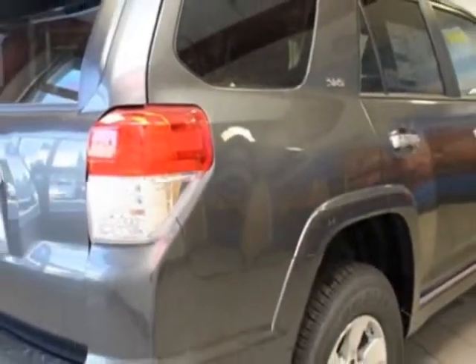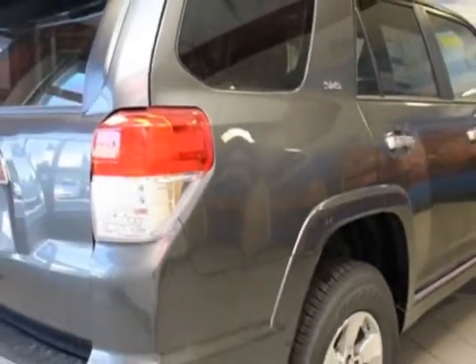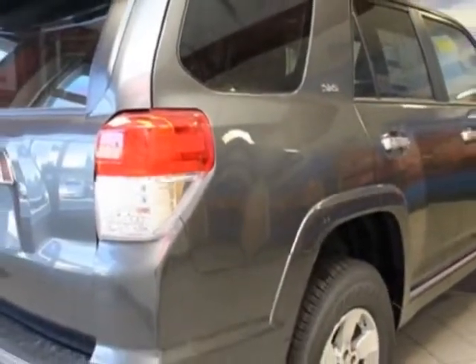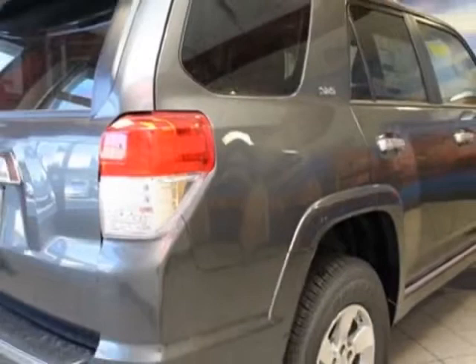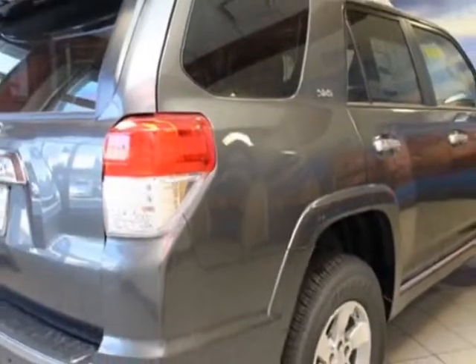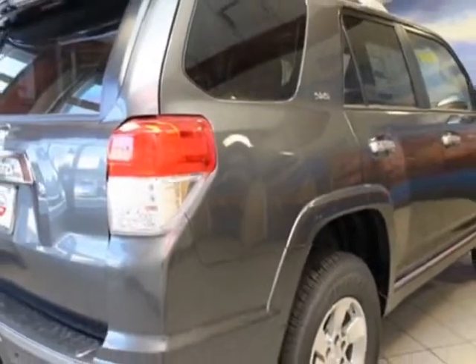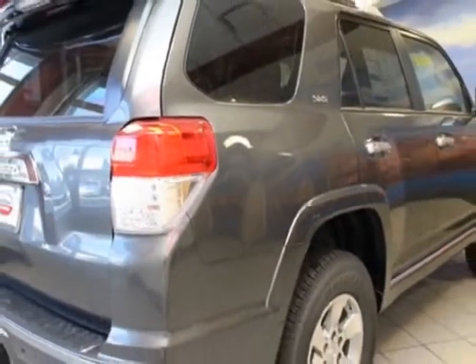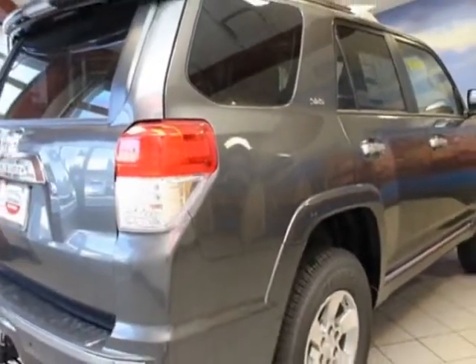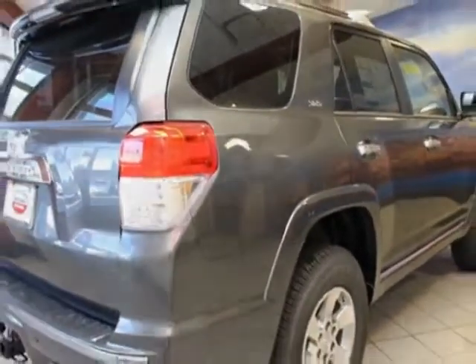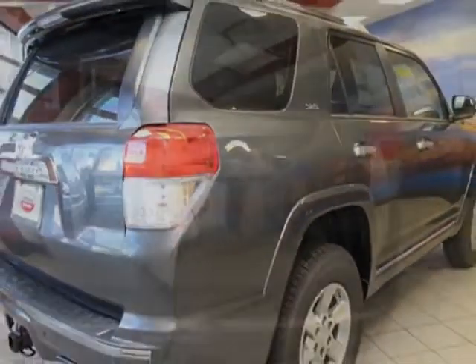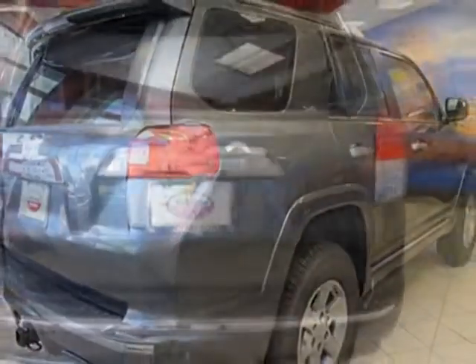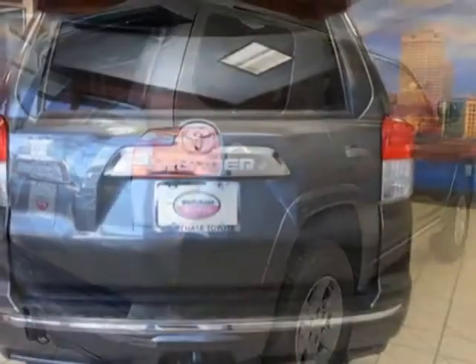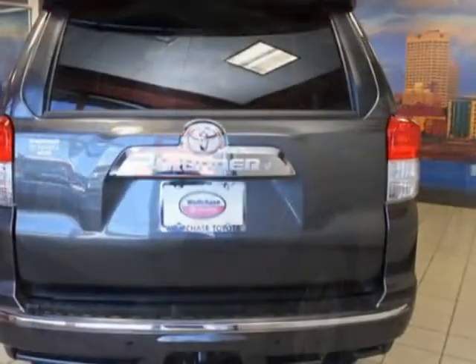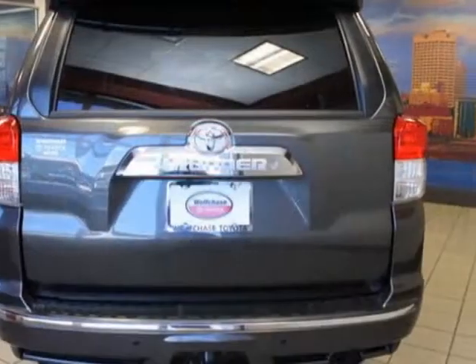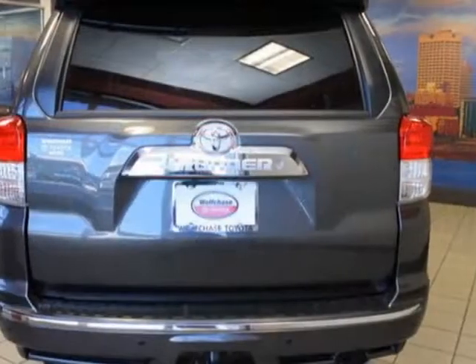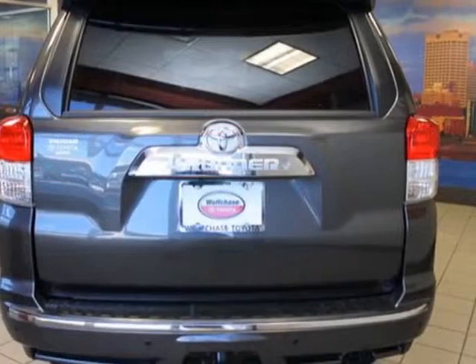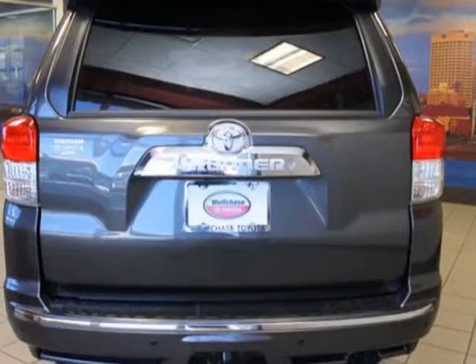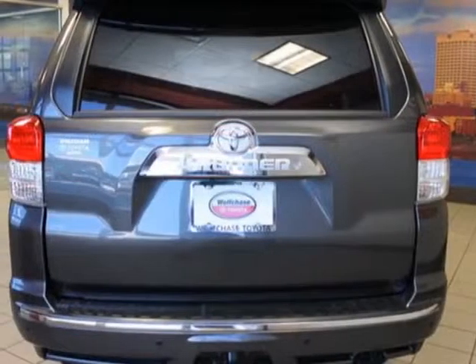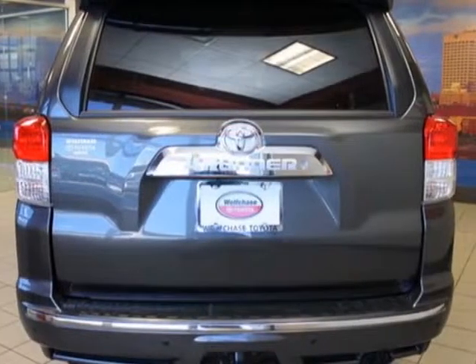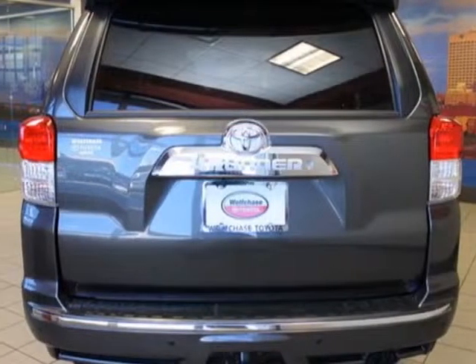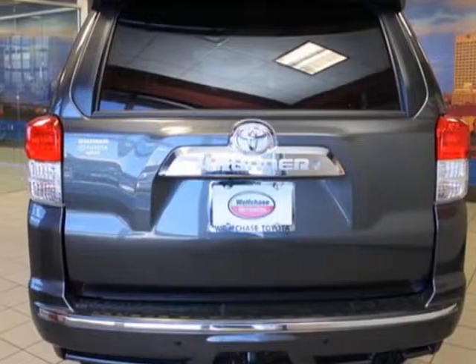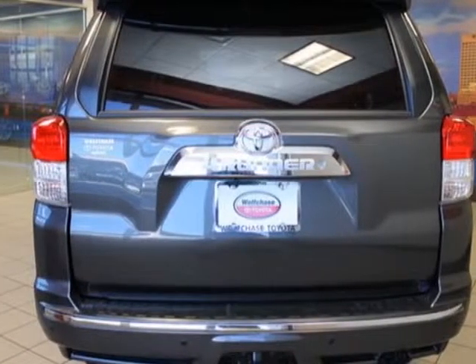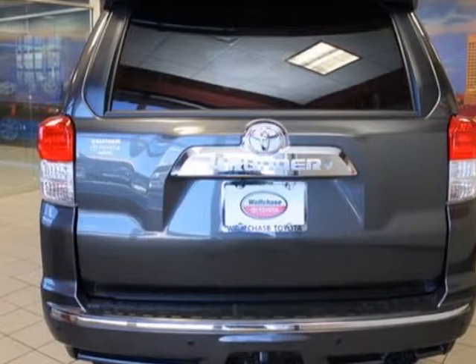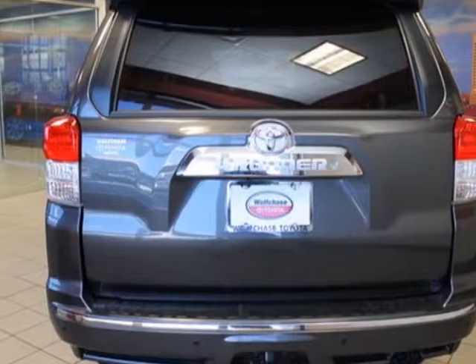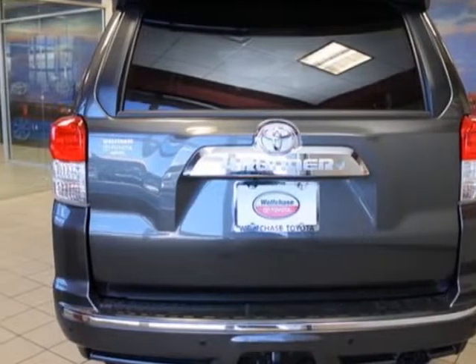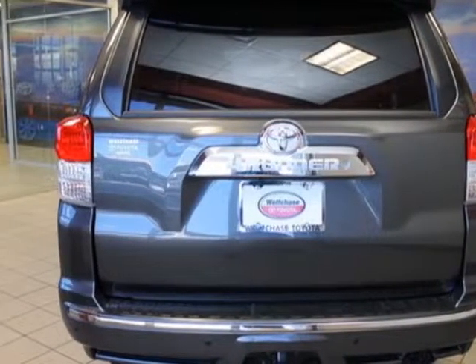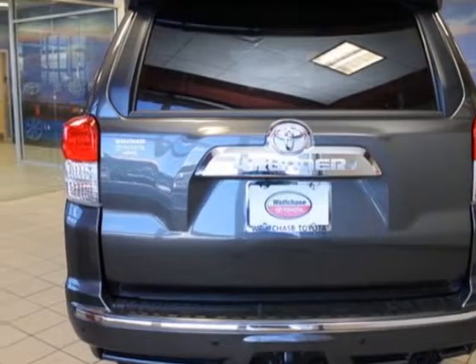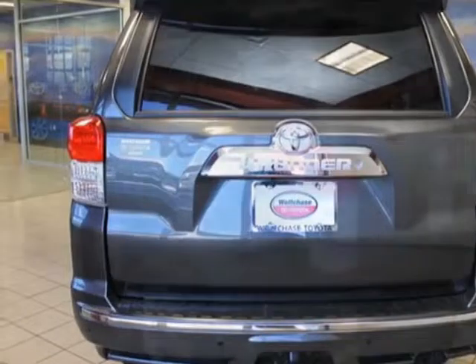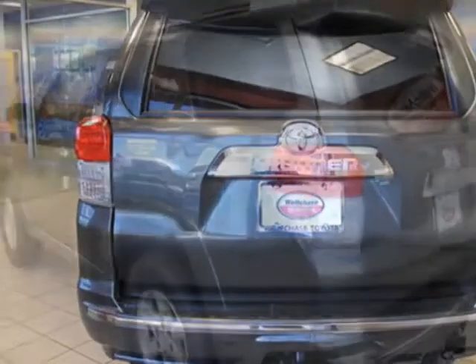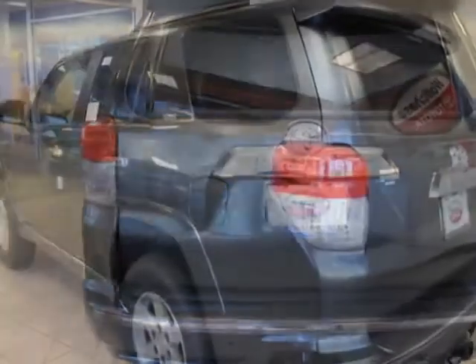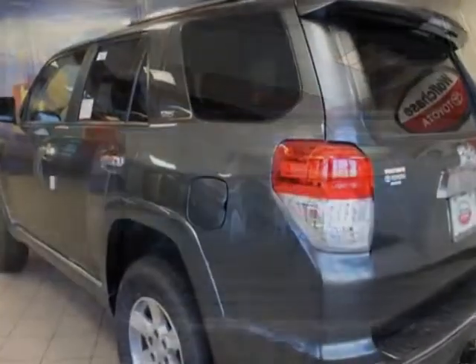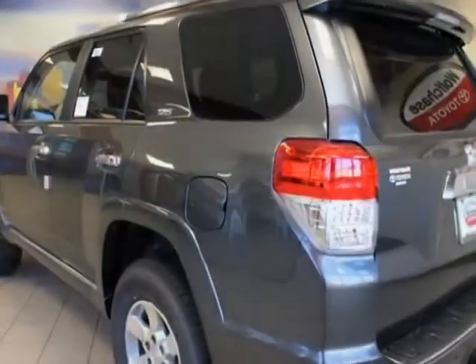This 4Runner boasts a 4.0 liter engine, and has a five-speed automatic transmission.